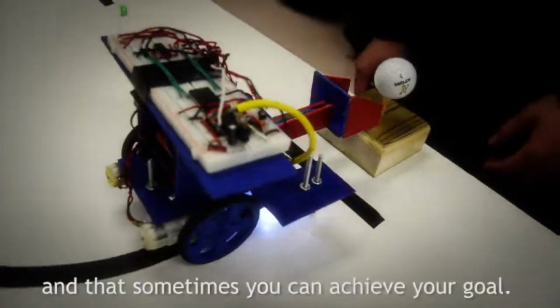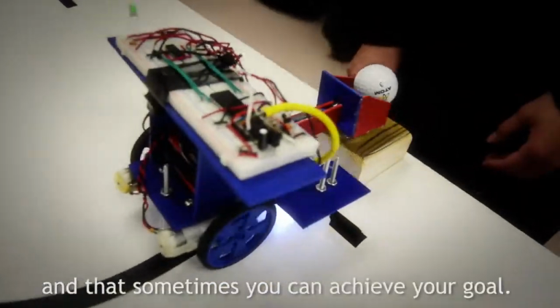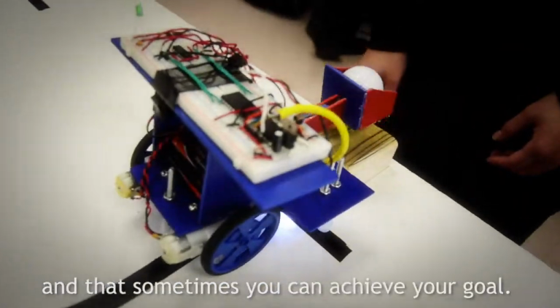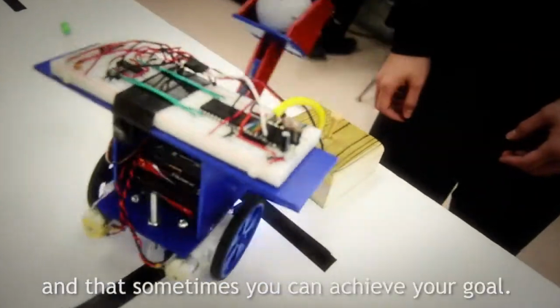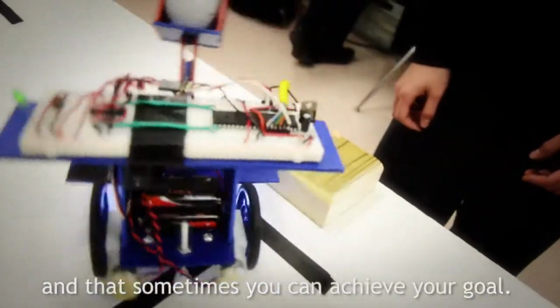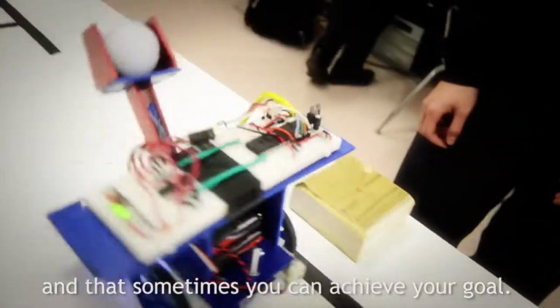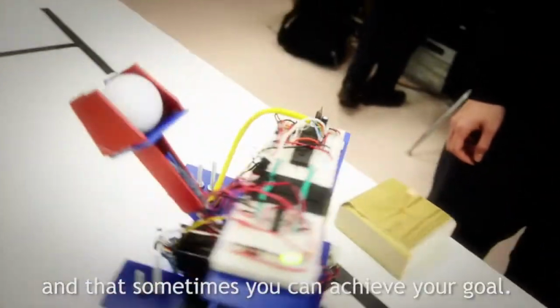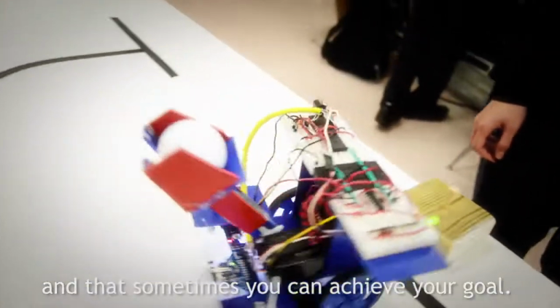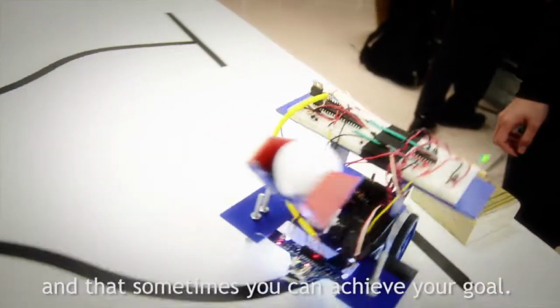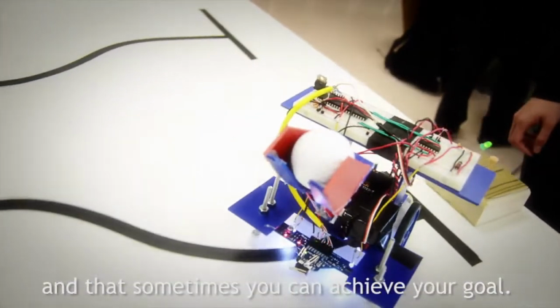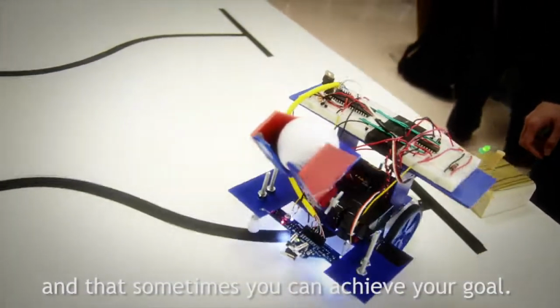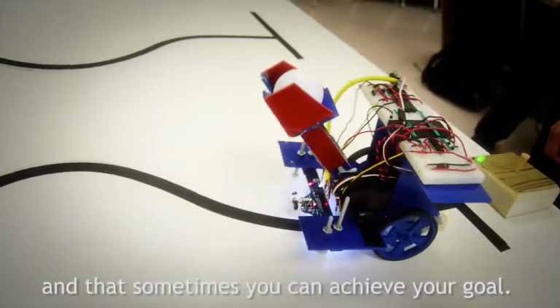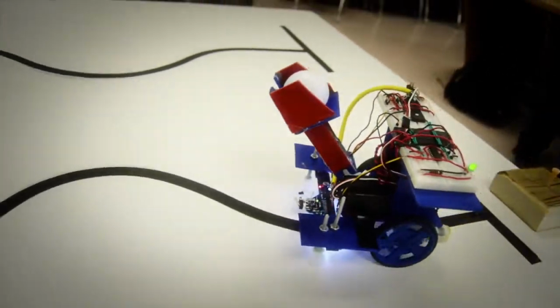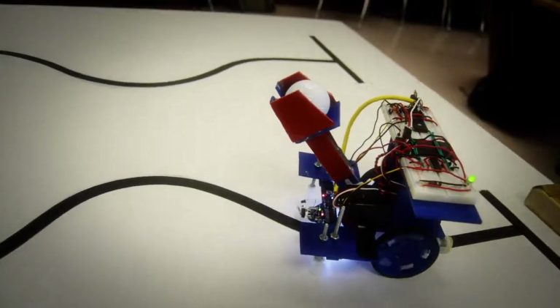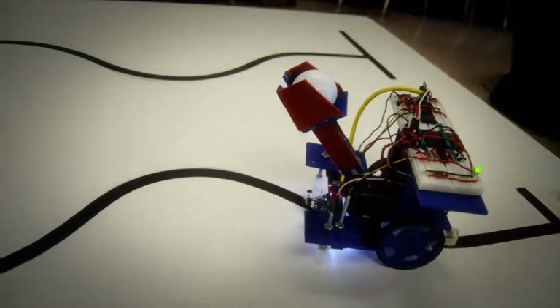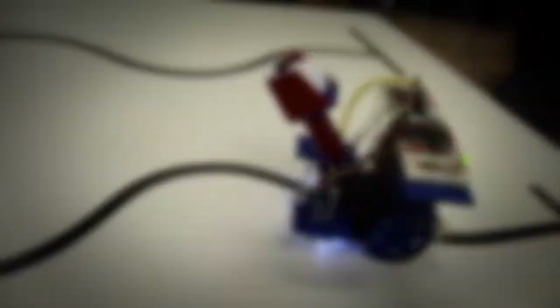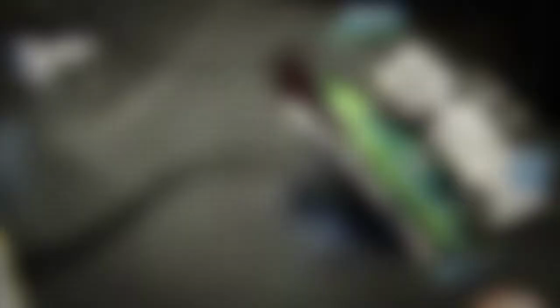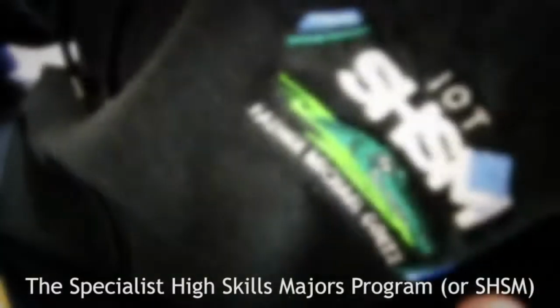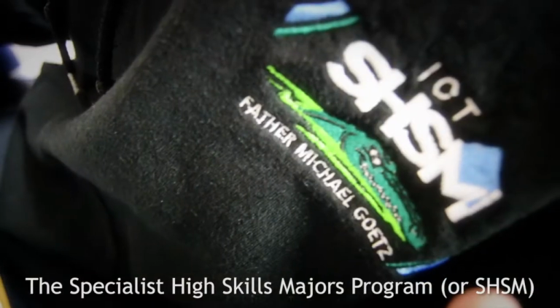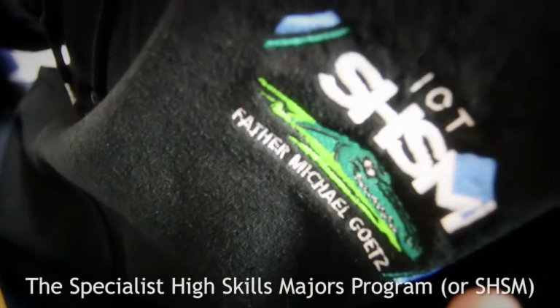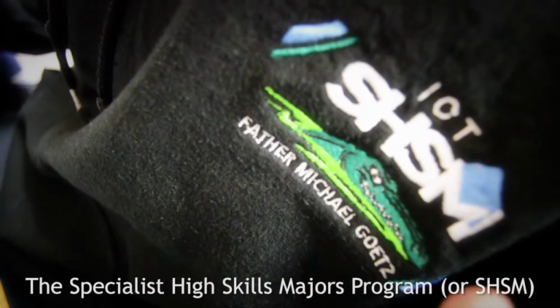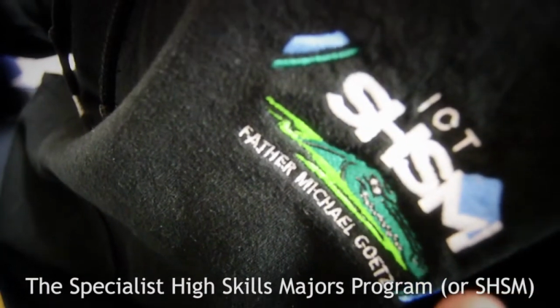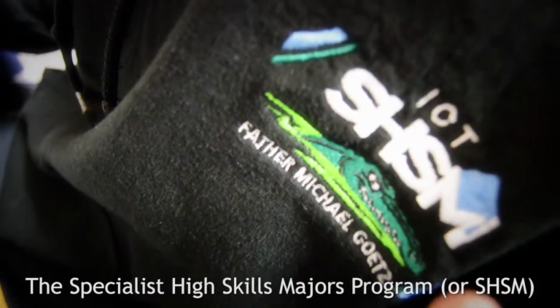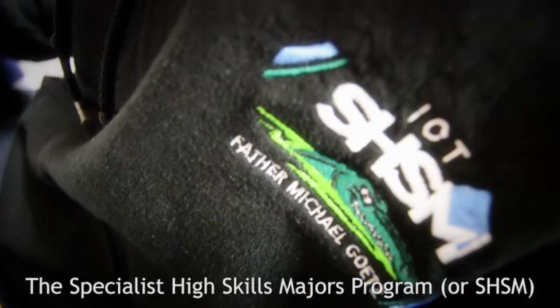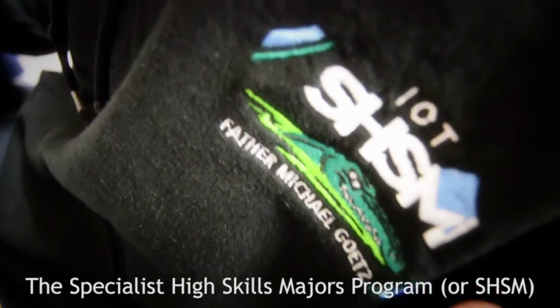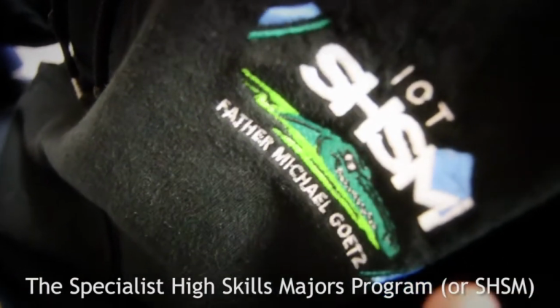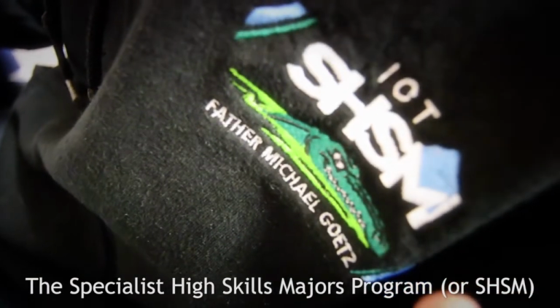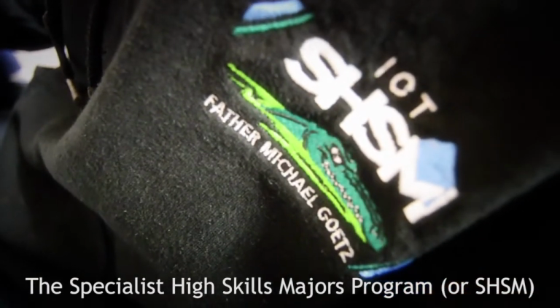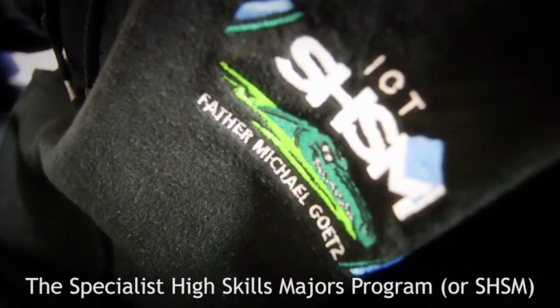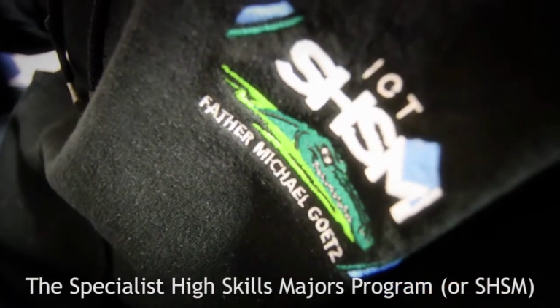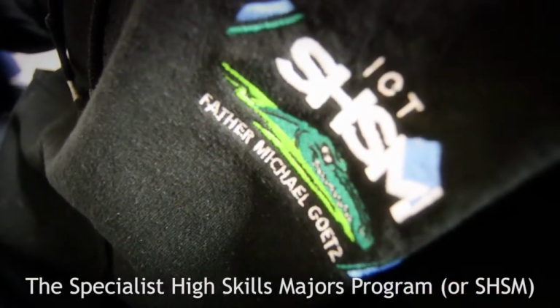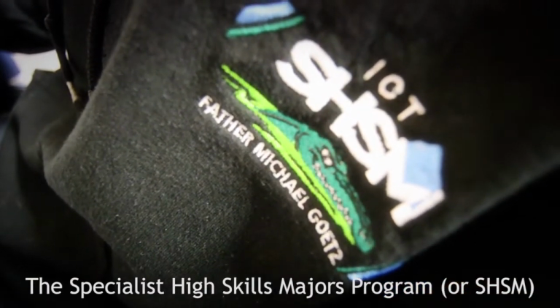But that was to show you that there's a challenge to this, and that sometimes you can achieve your goal. The Specialist High Skills Majors Program, or SHSM,